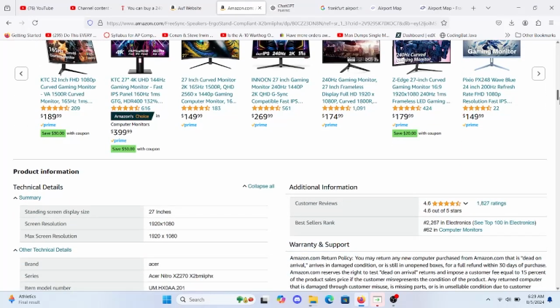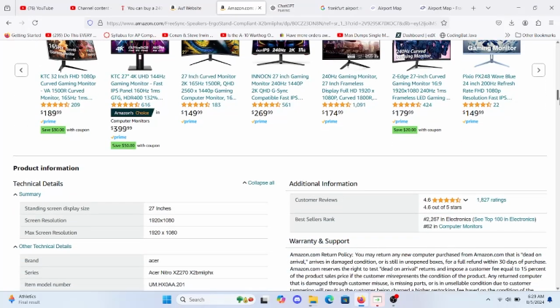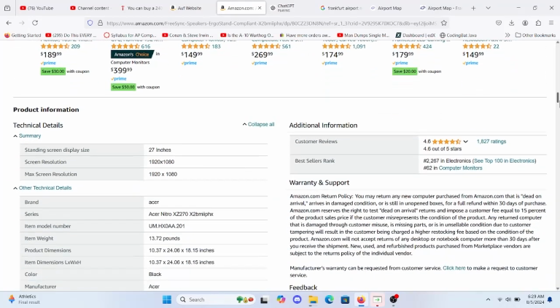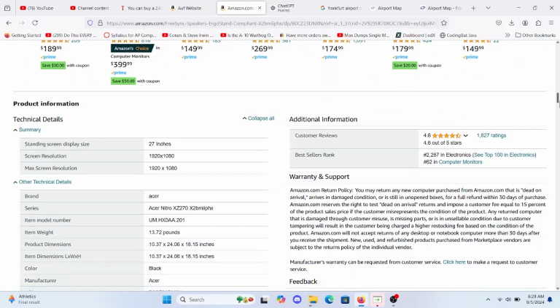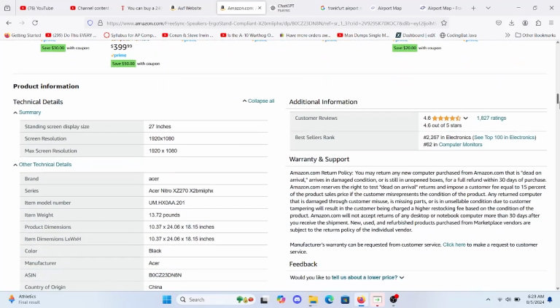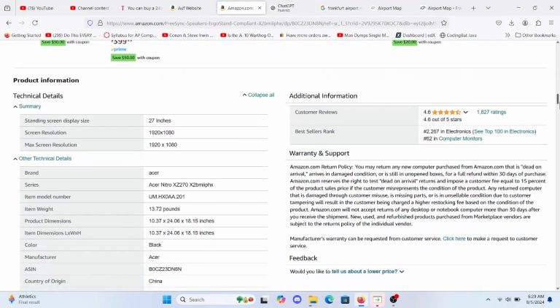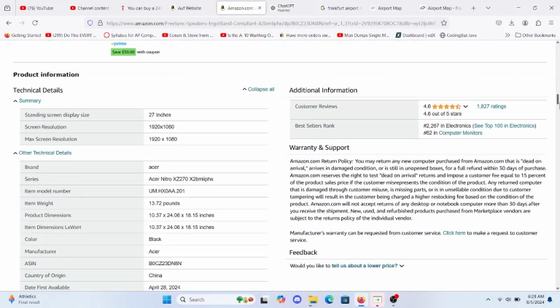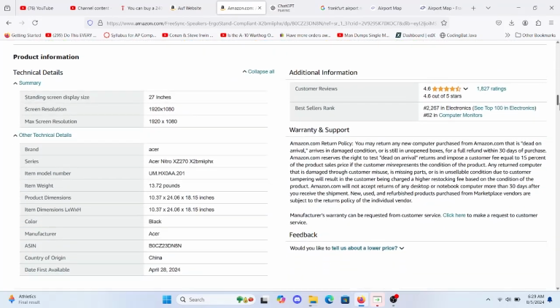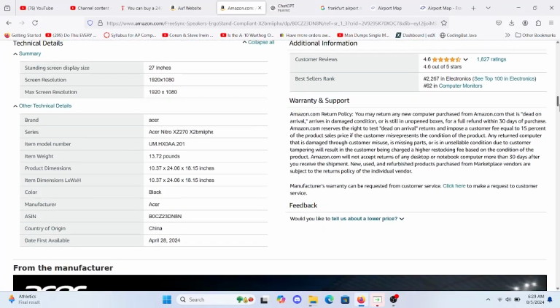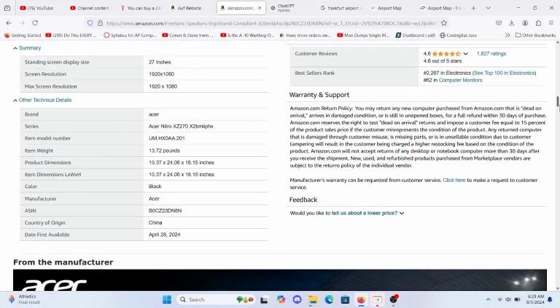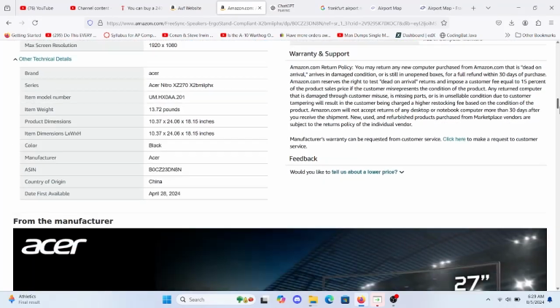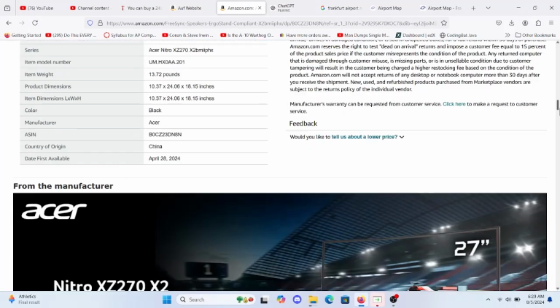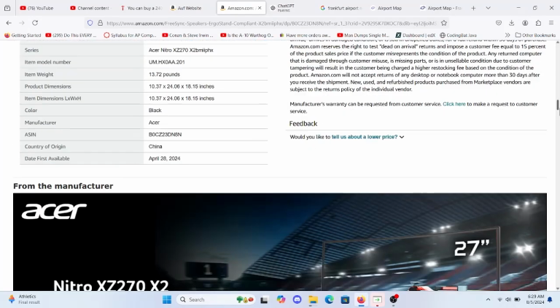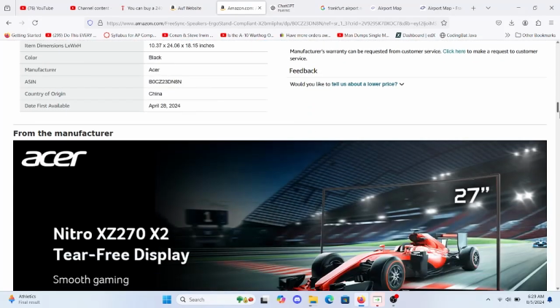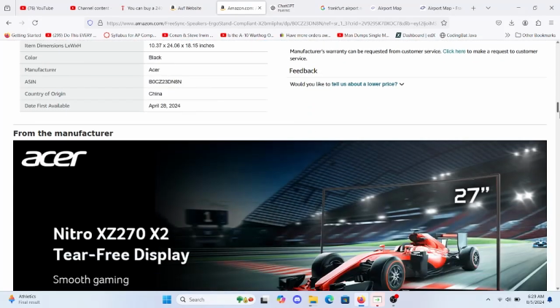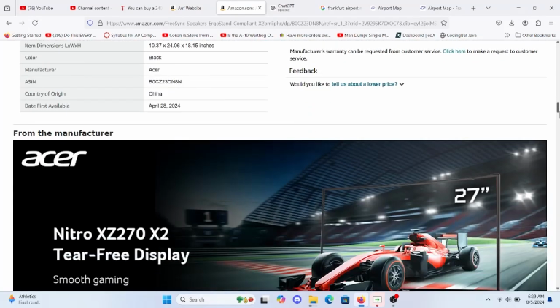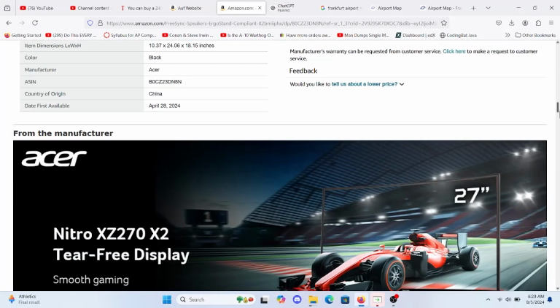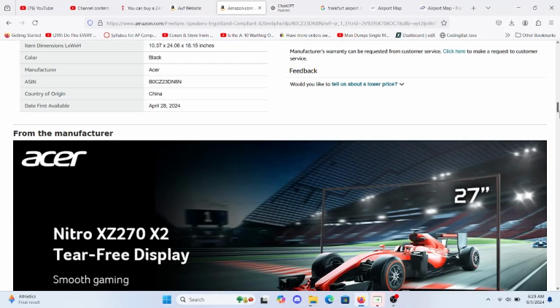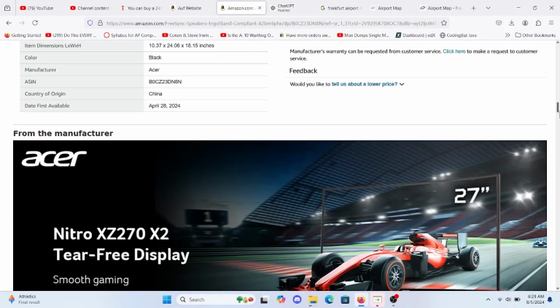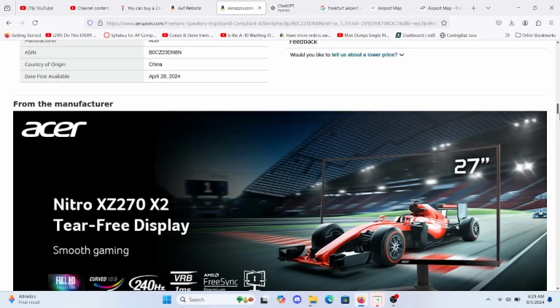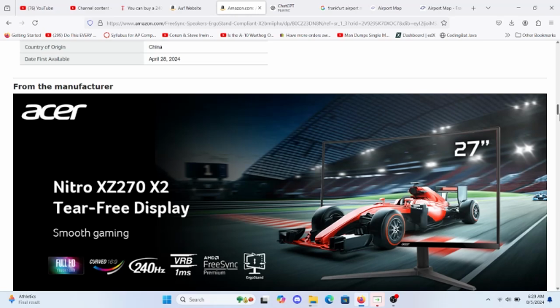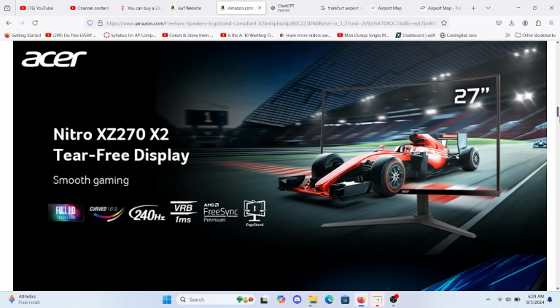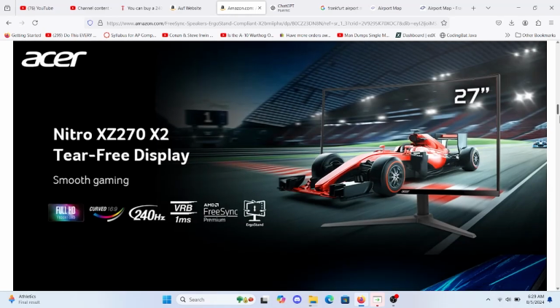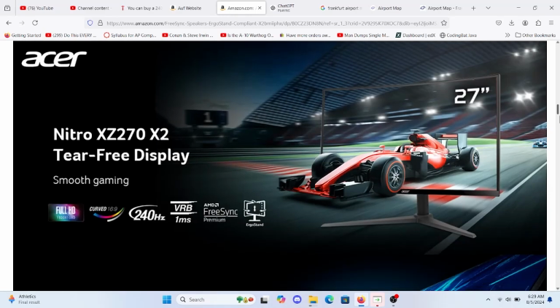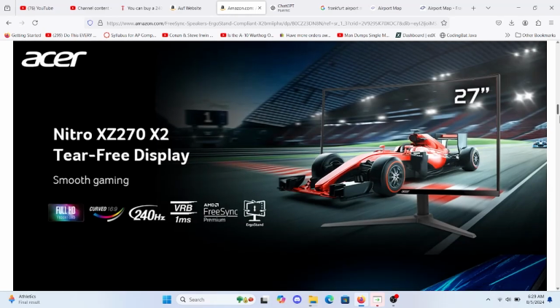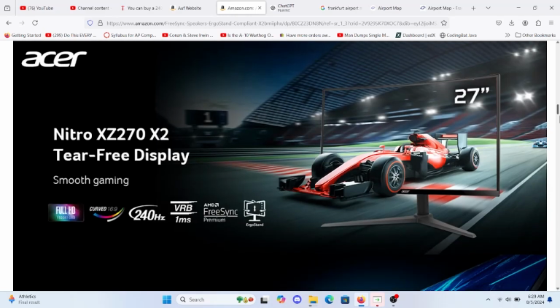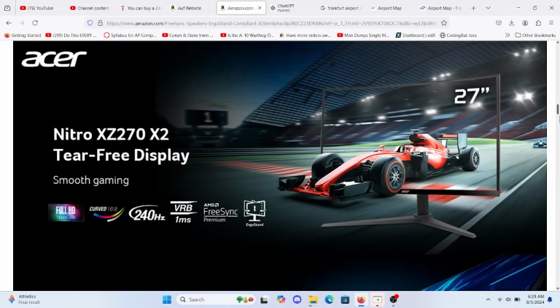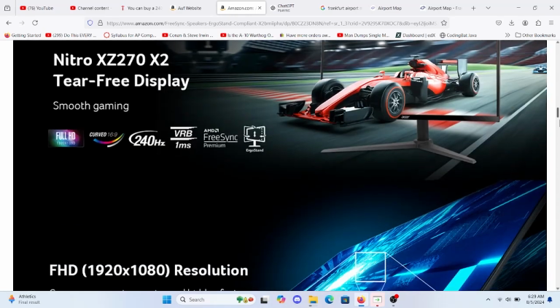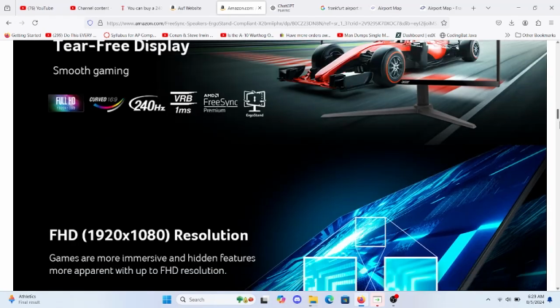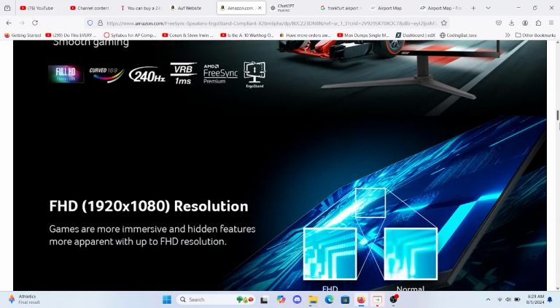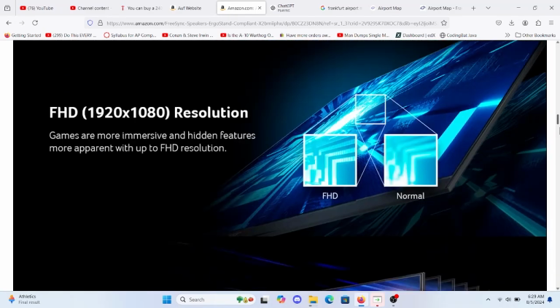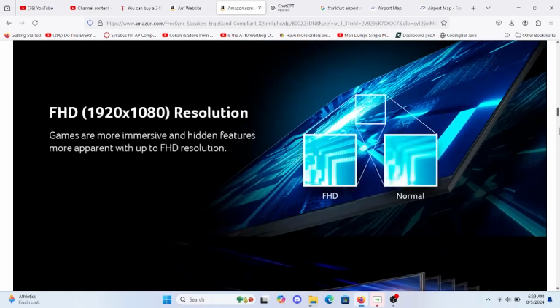Normally priced at $249, it's currently available for just $159. The link to the monitor is in the description below.